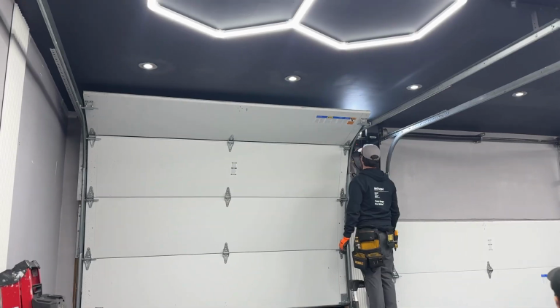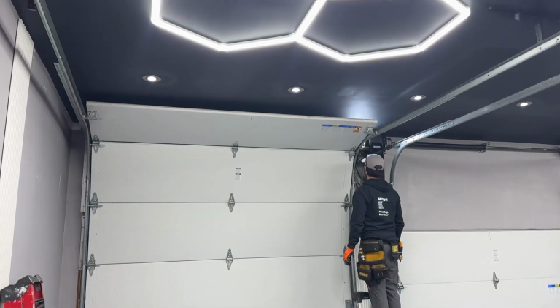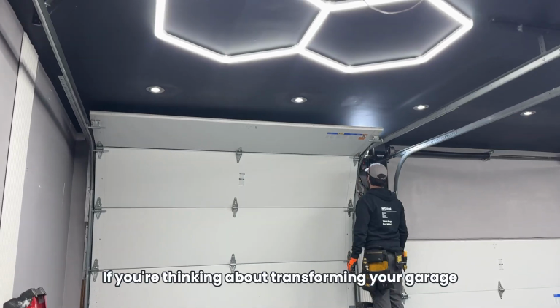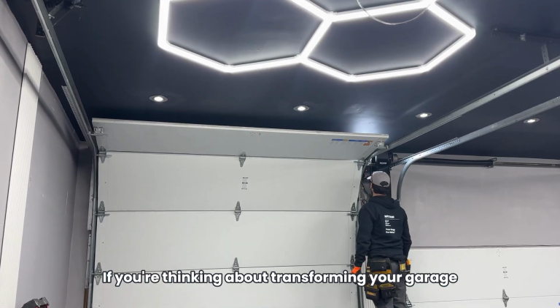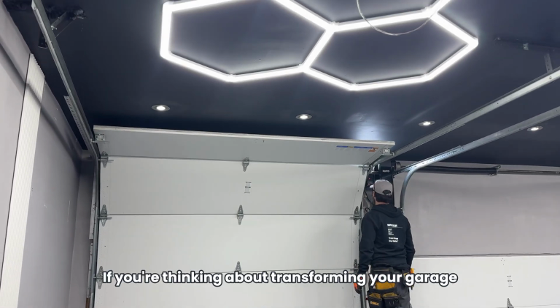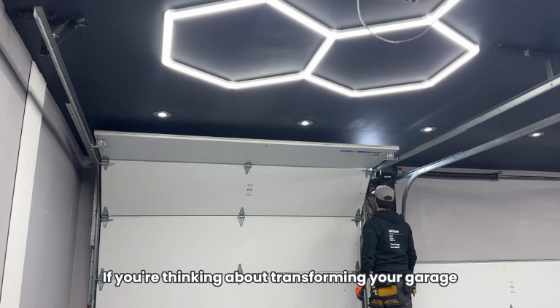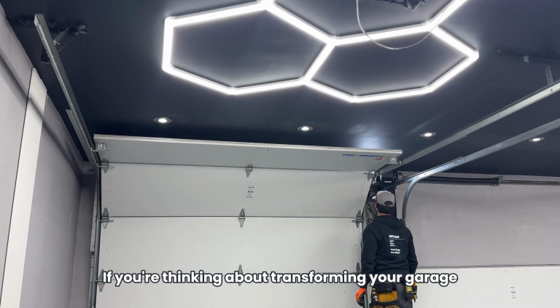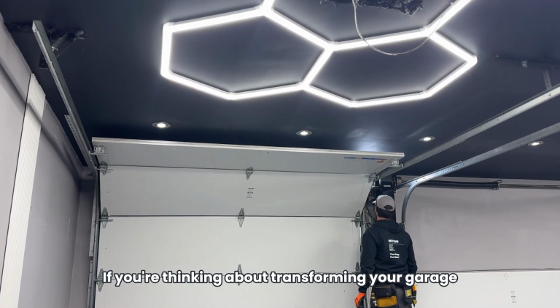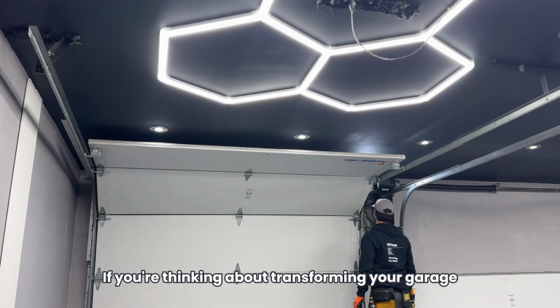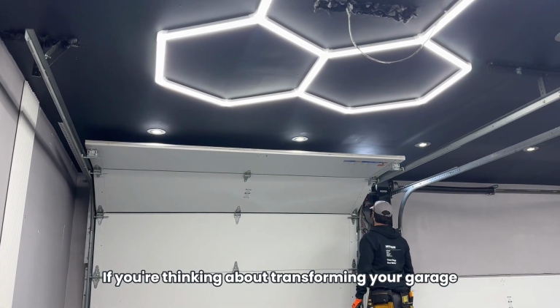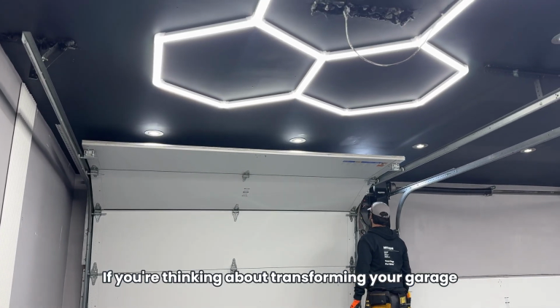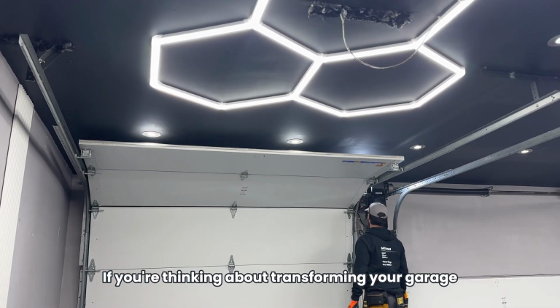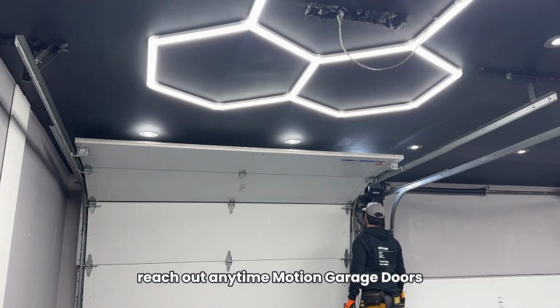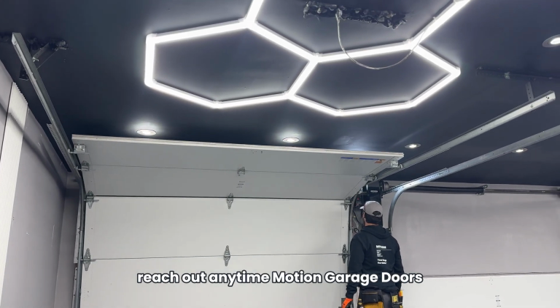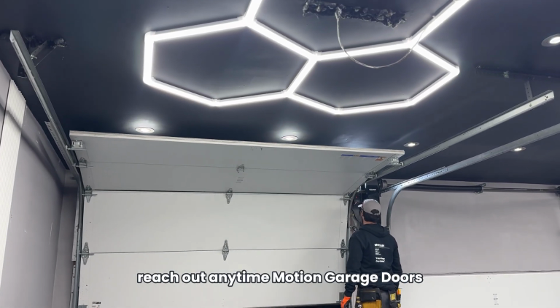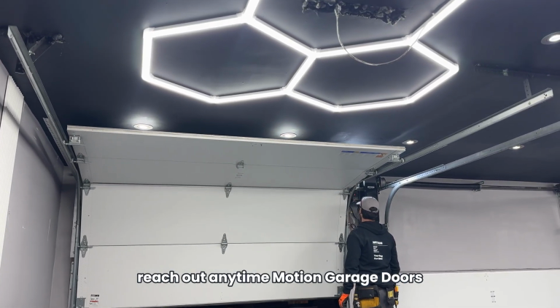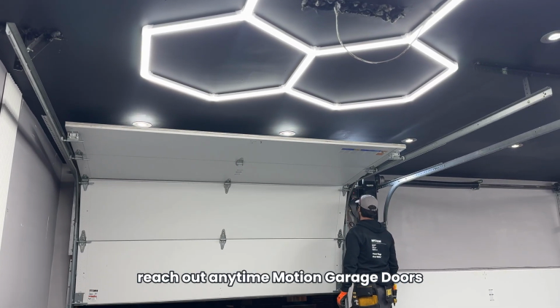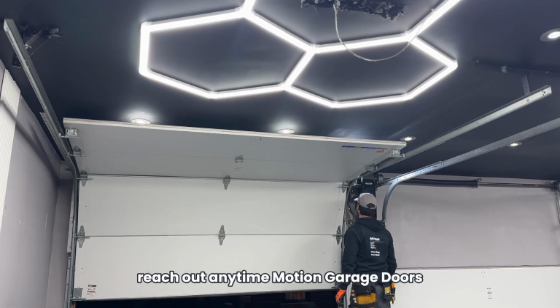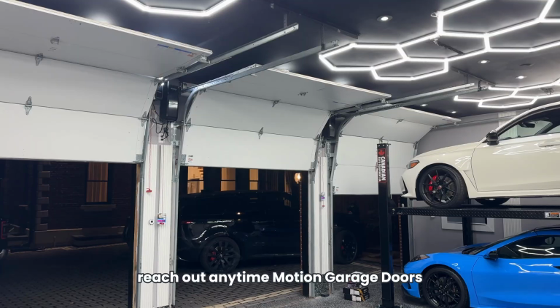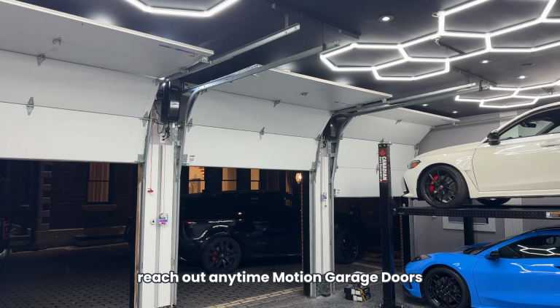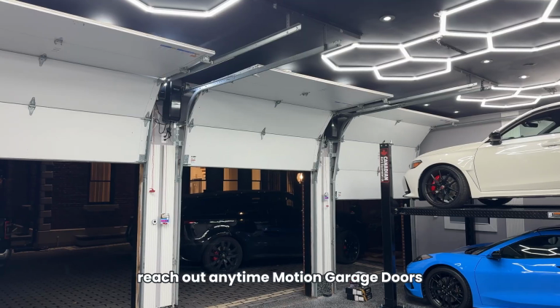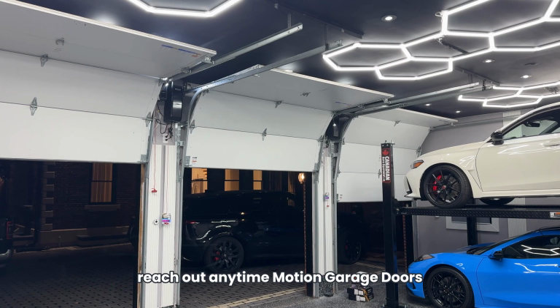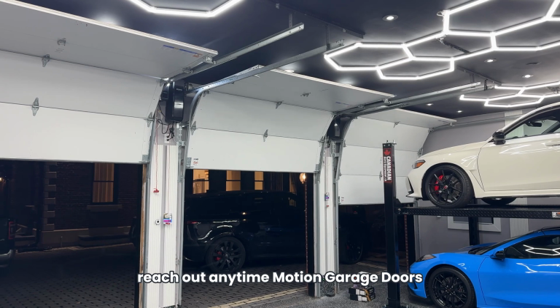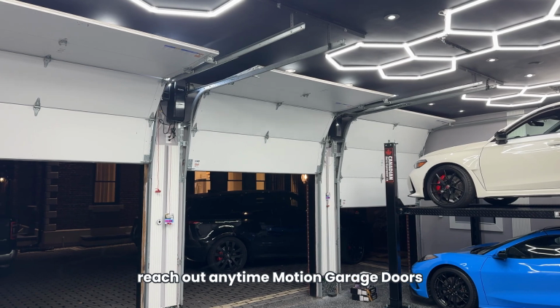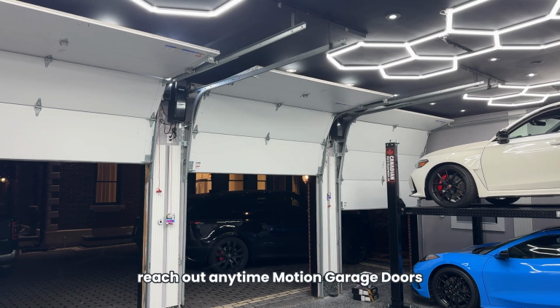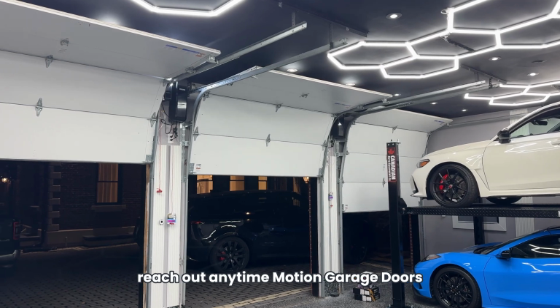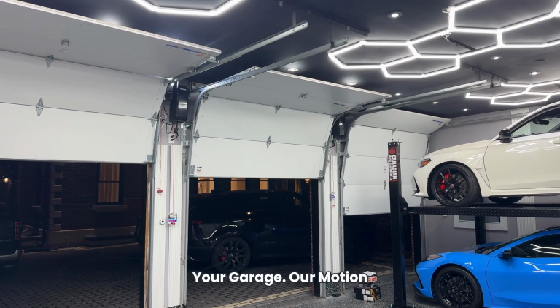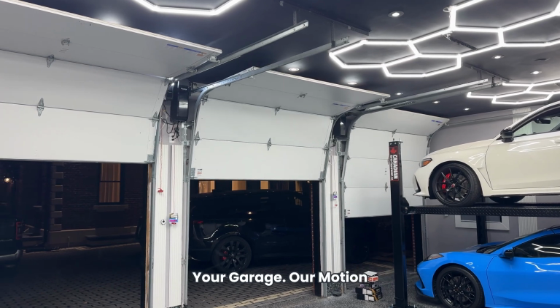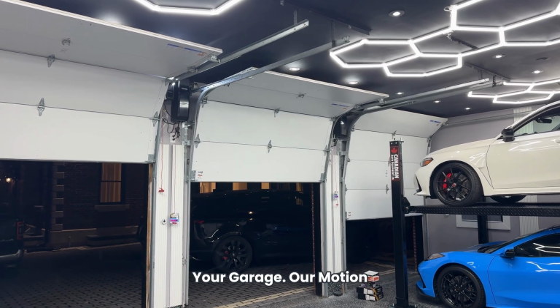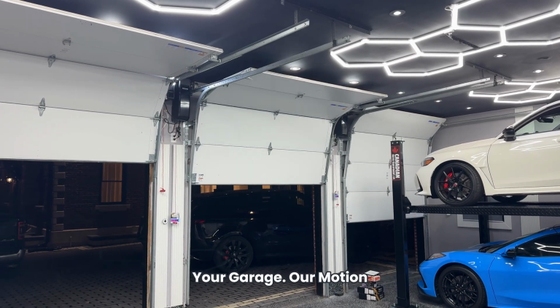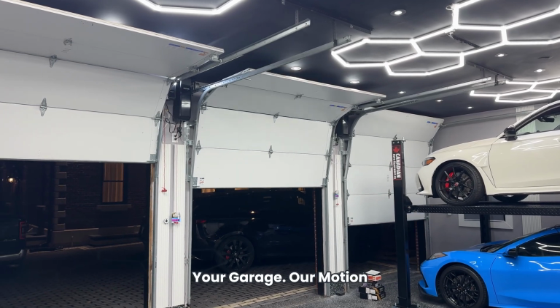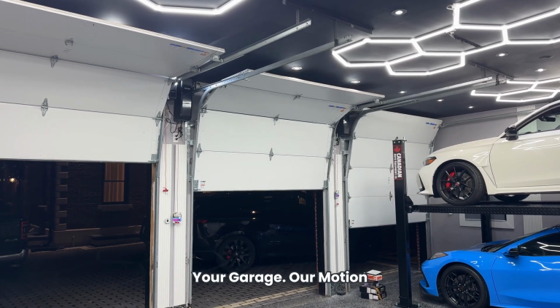If you're thinking about transforming your garage, reach out anytime. Motion Garage Doors — your garage in motion.